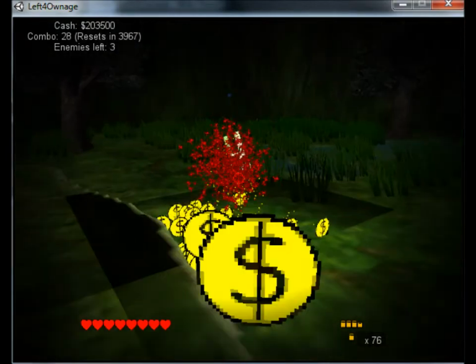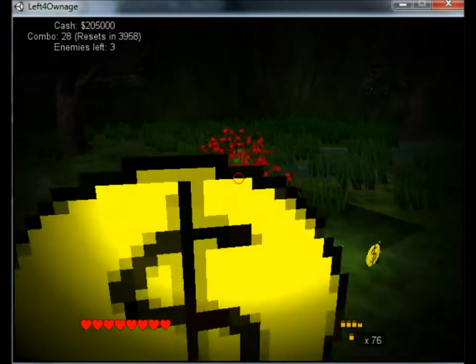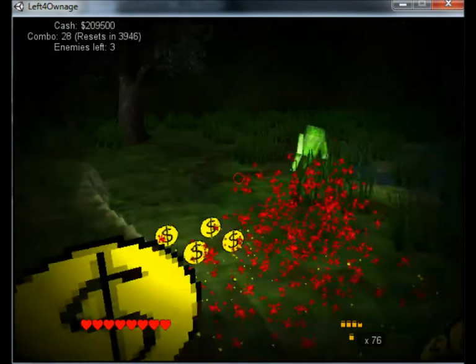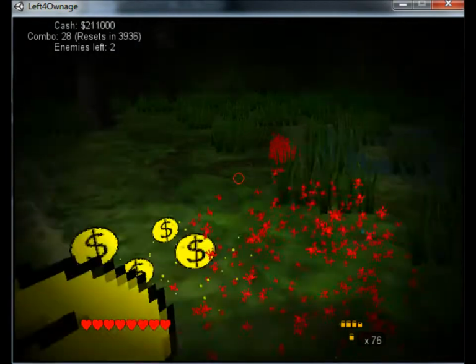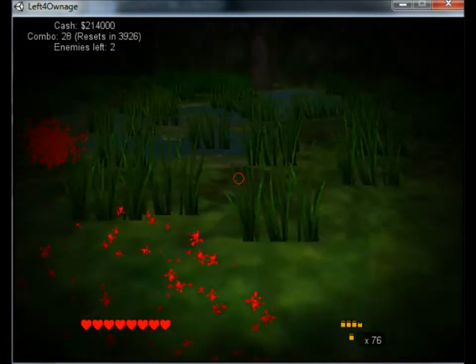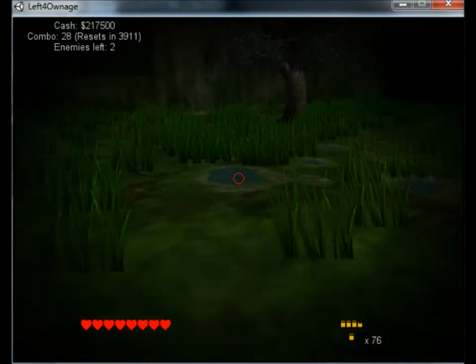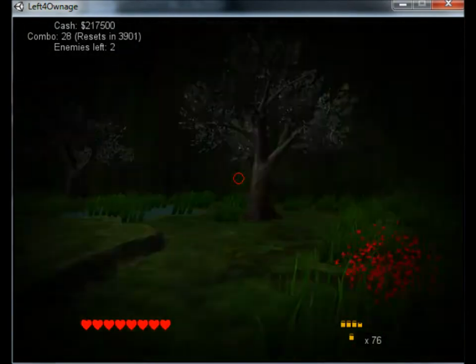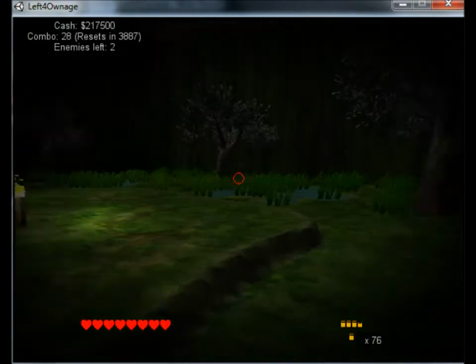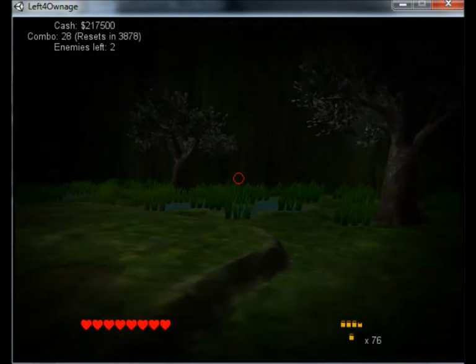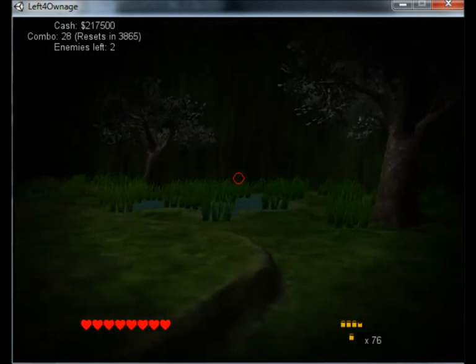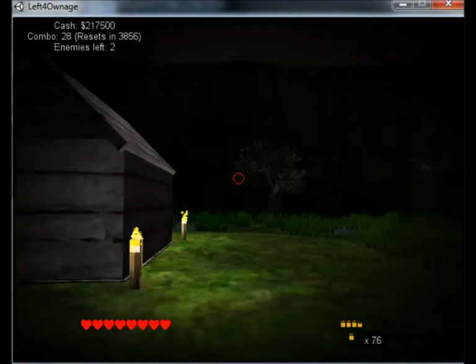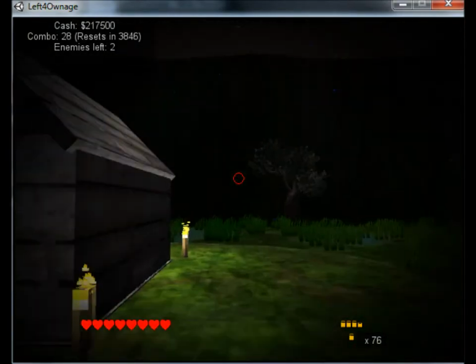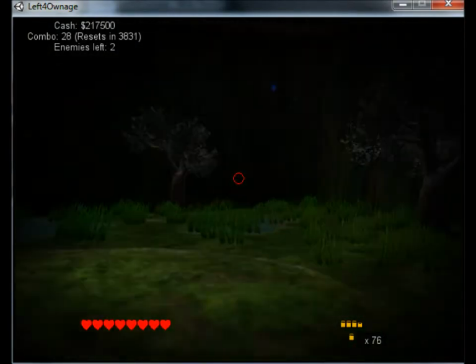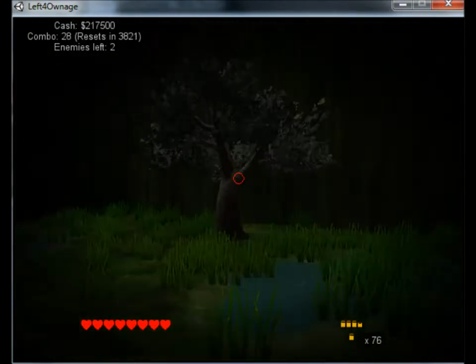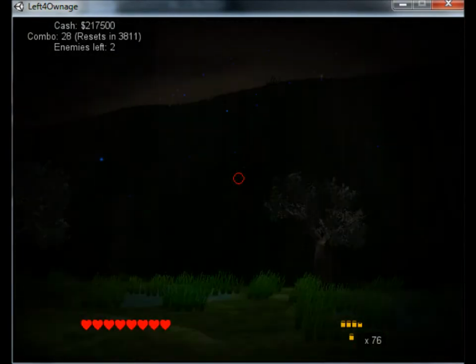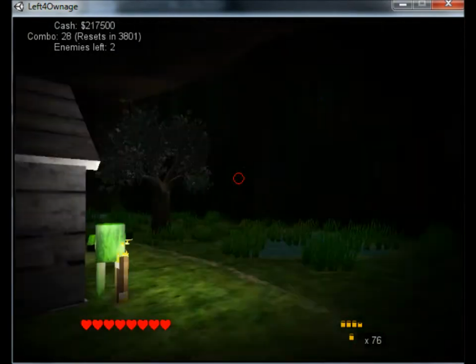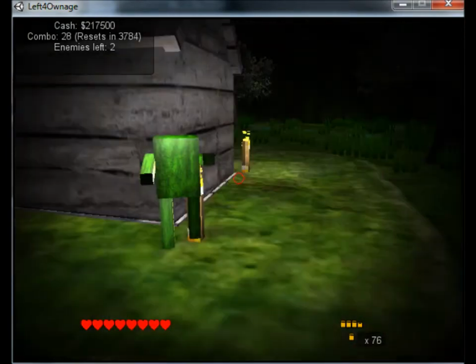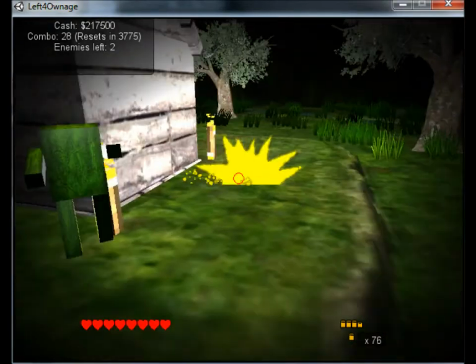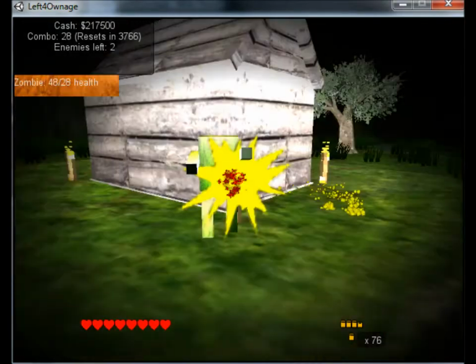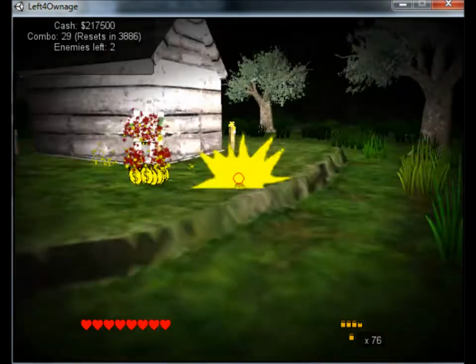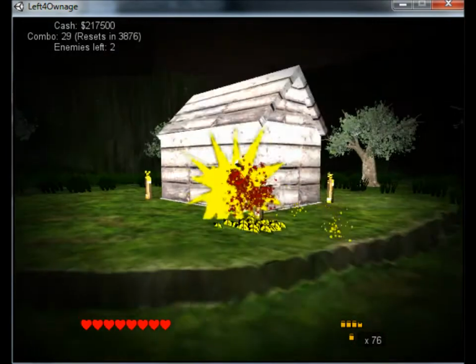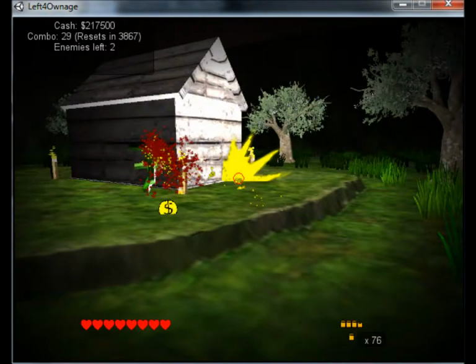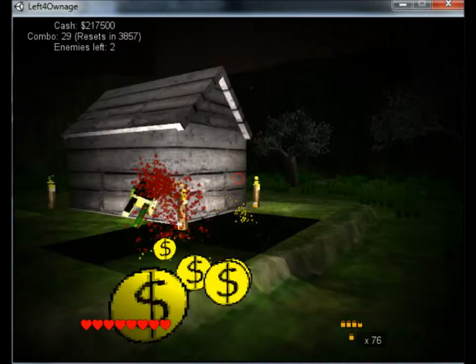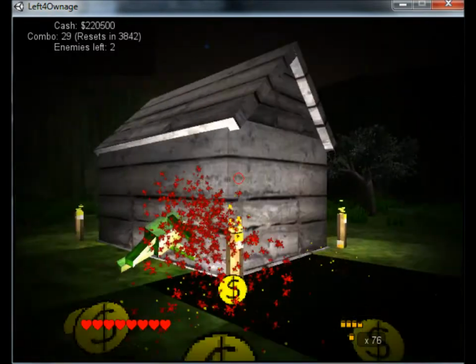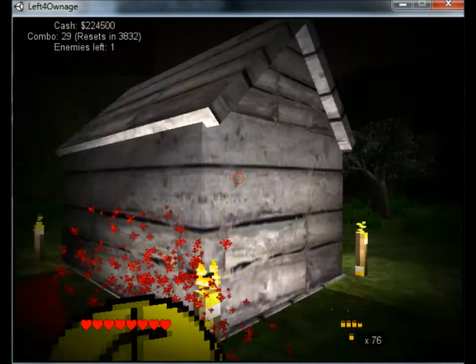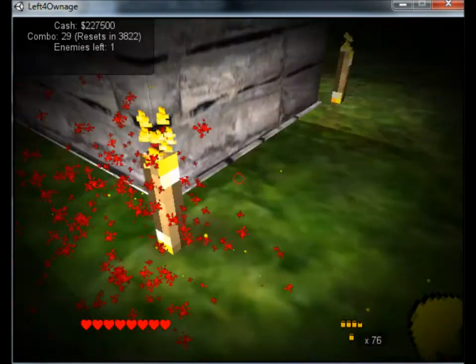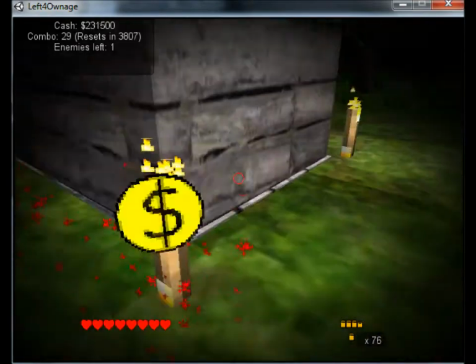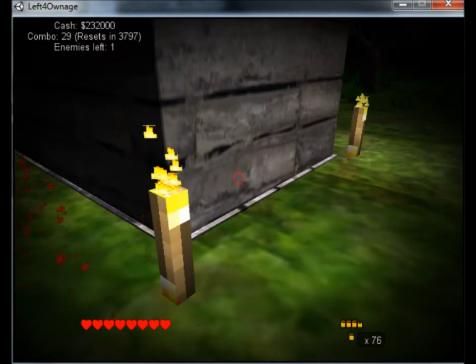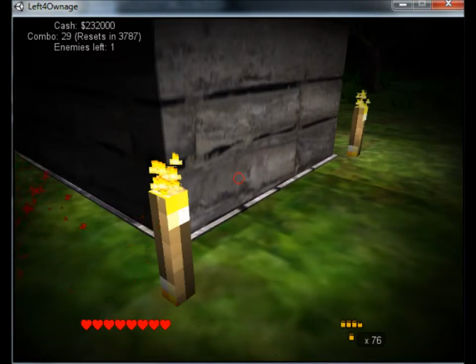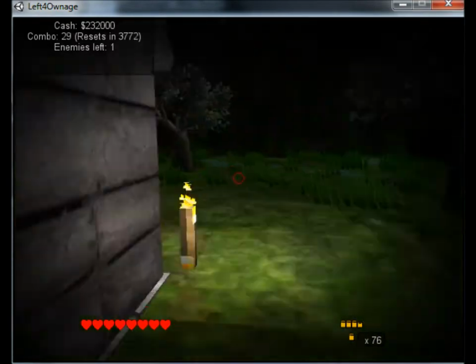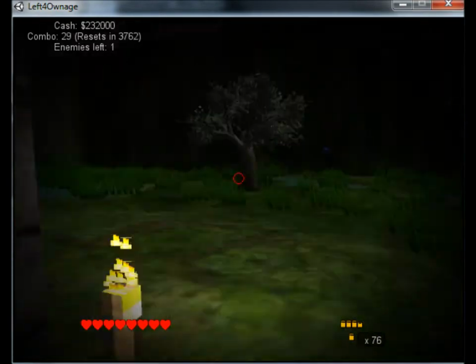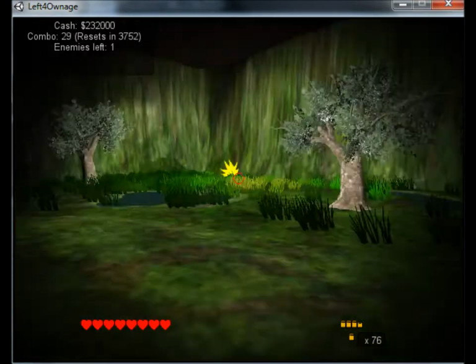Enemies also get more health as the waves go on, so they get progressively tougher.